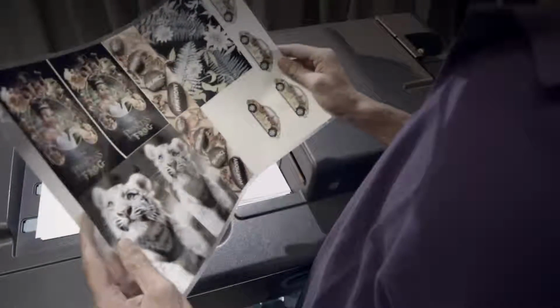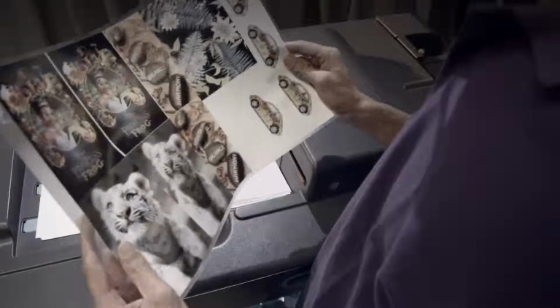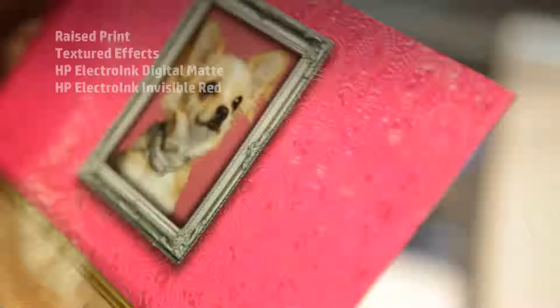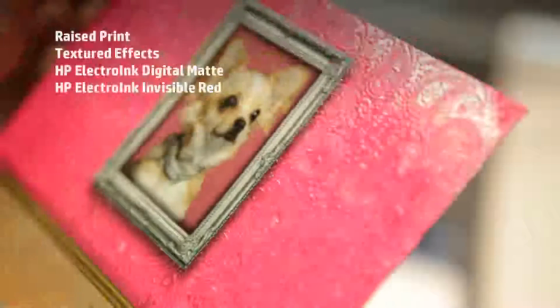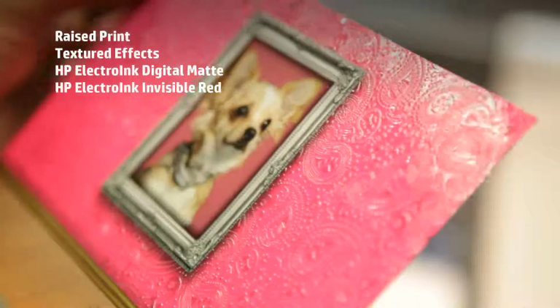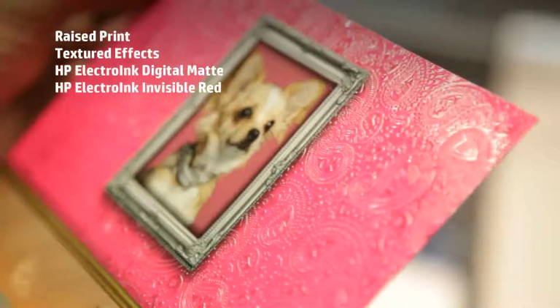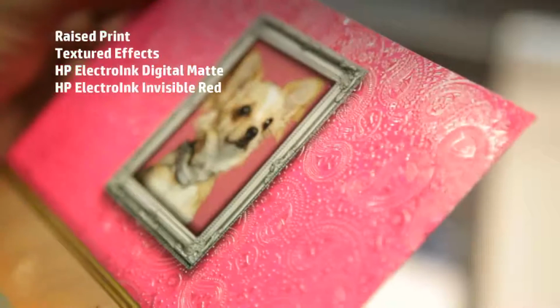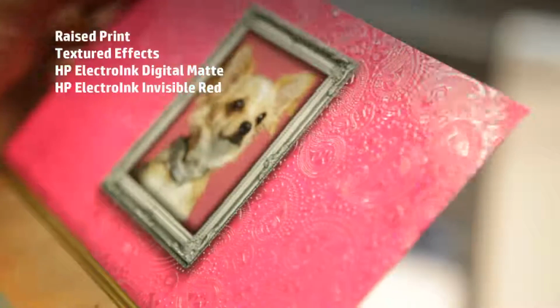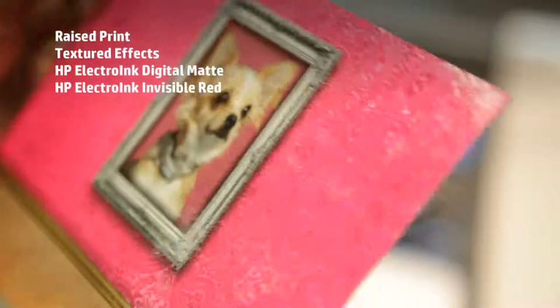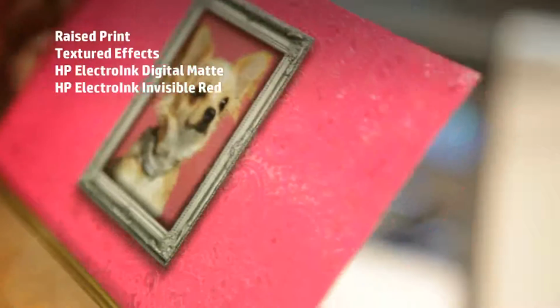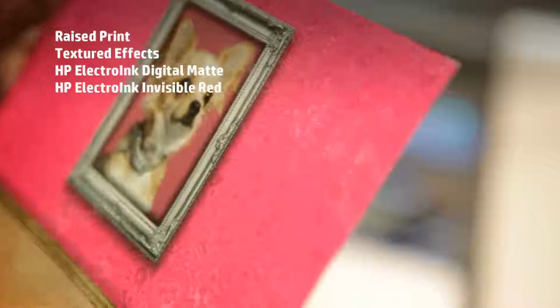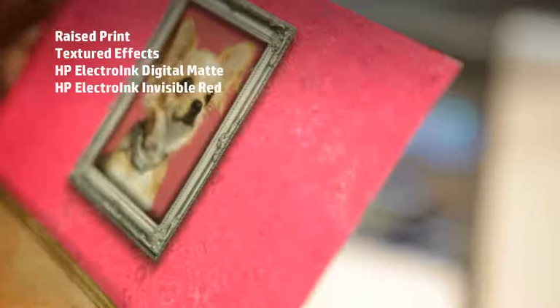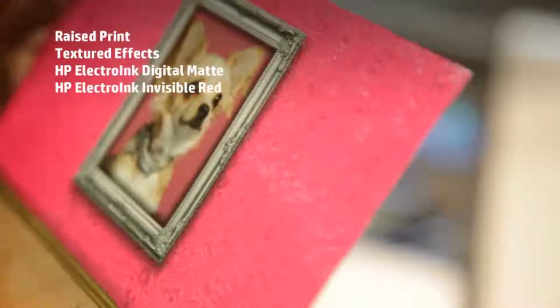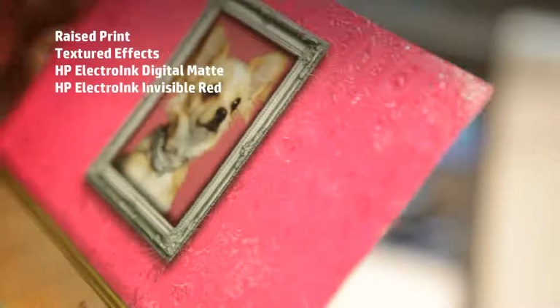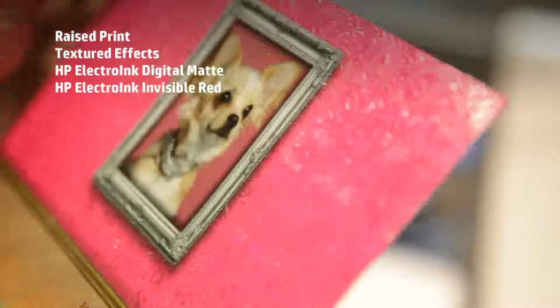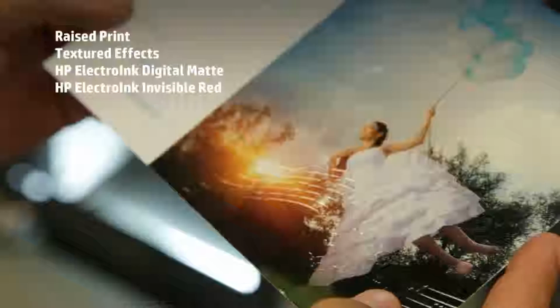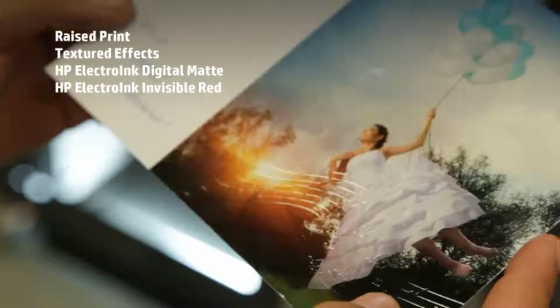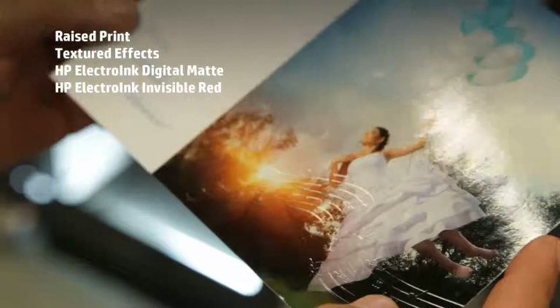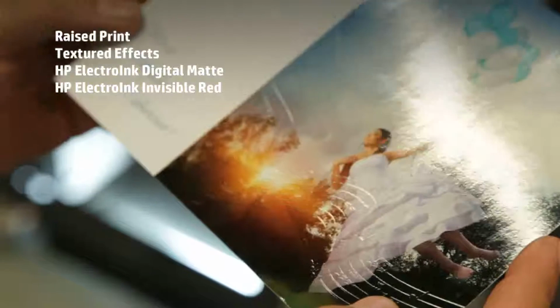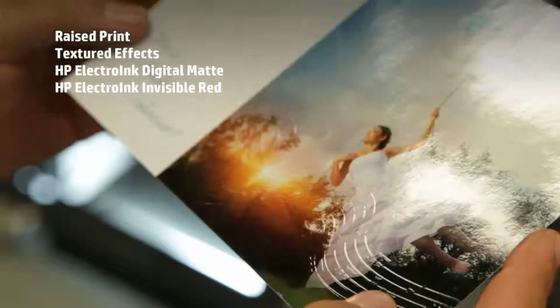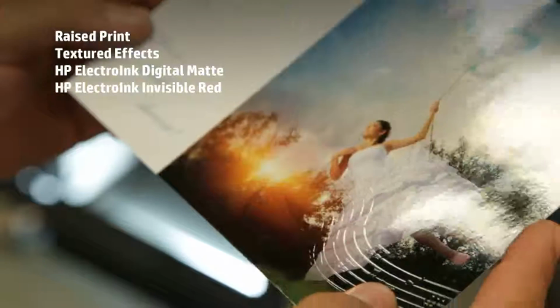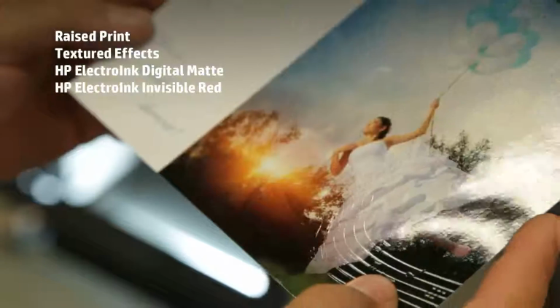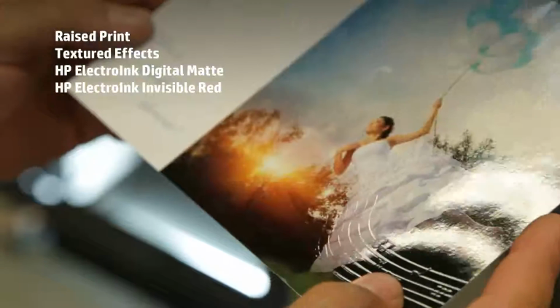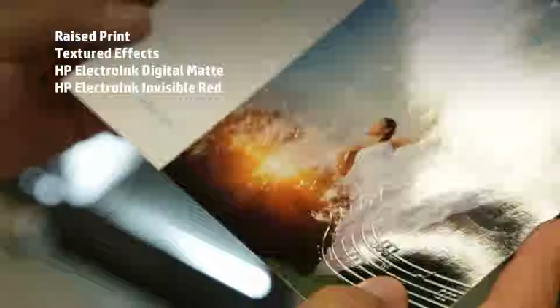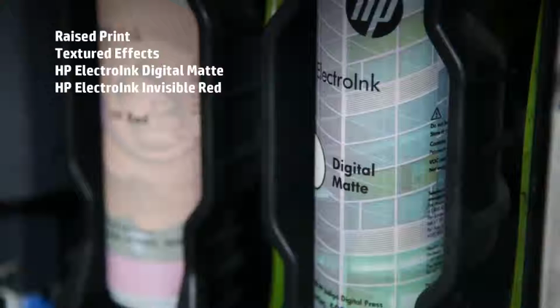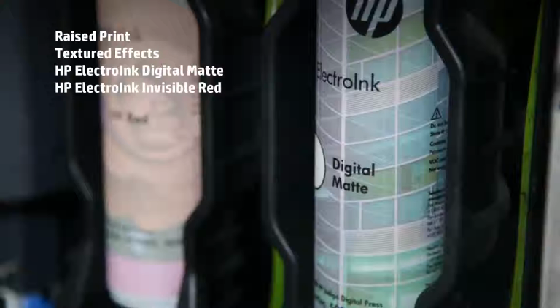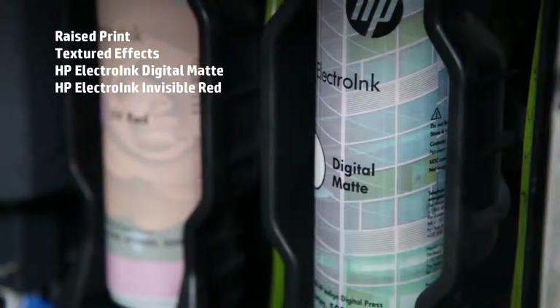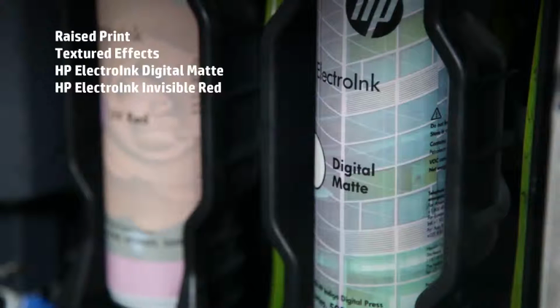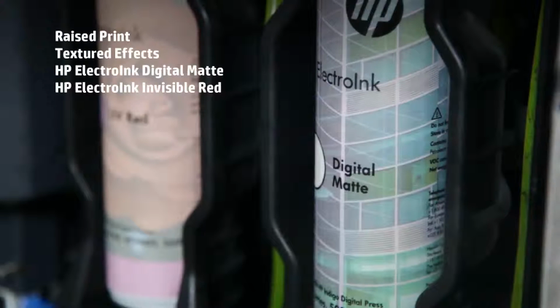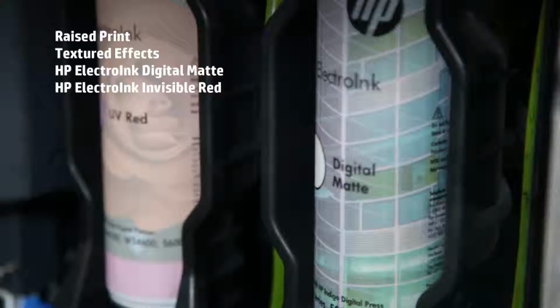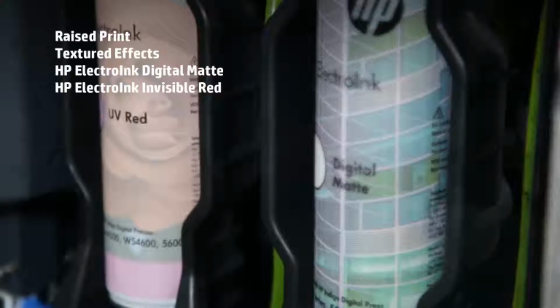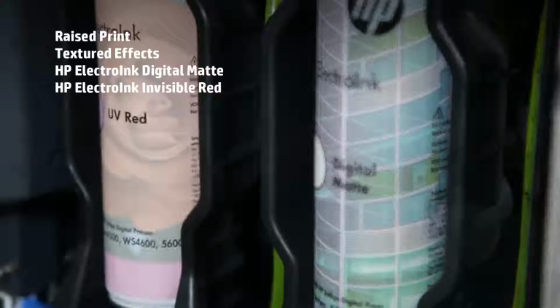You can also print special effects, such as raised print, textured effects, digital matte, and invisible red.